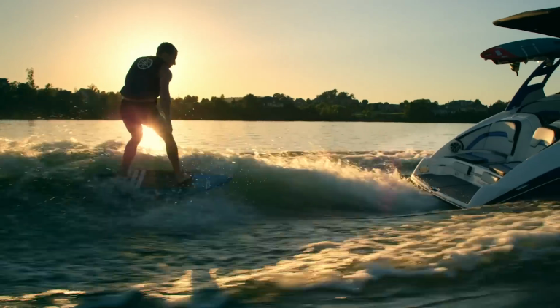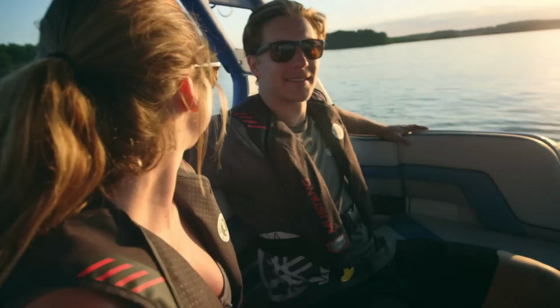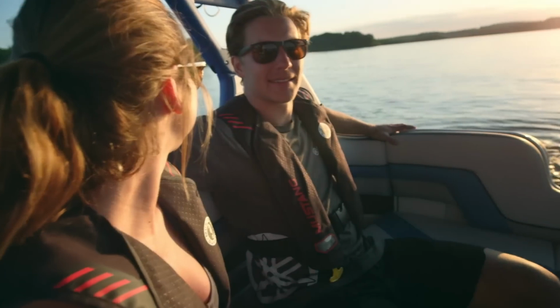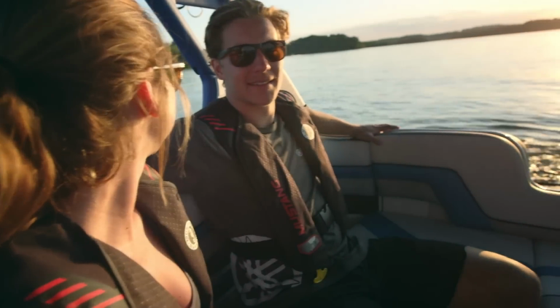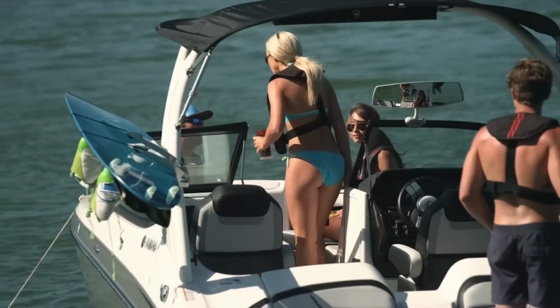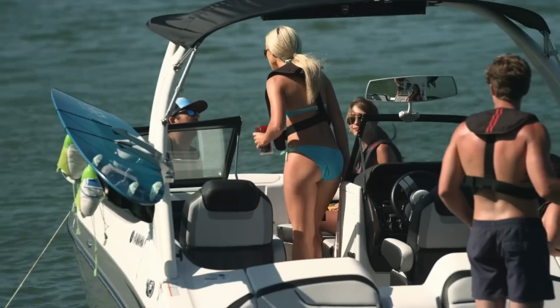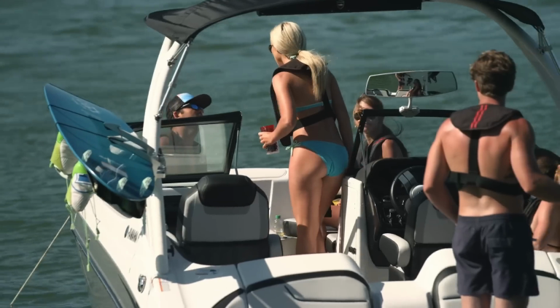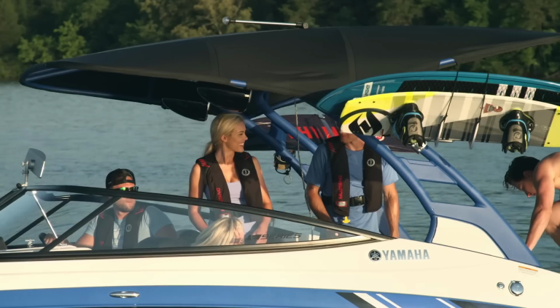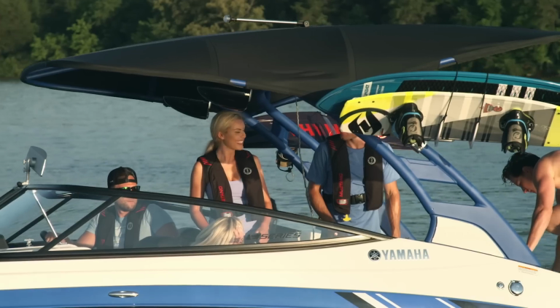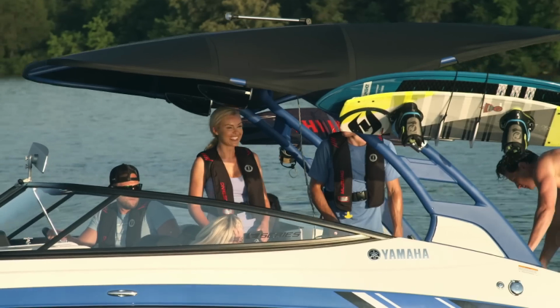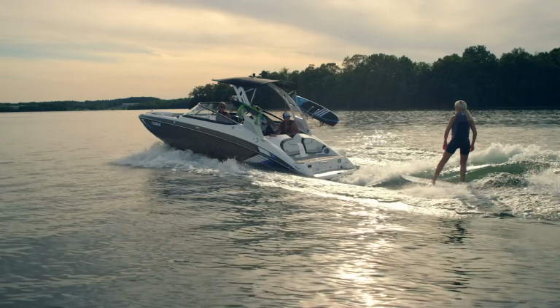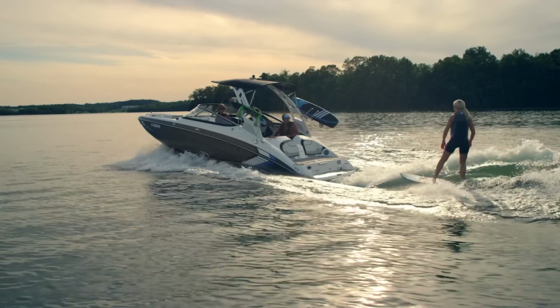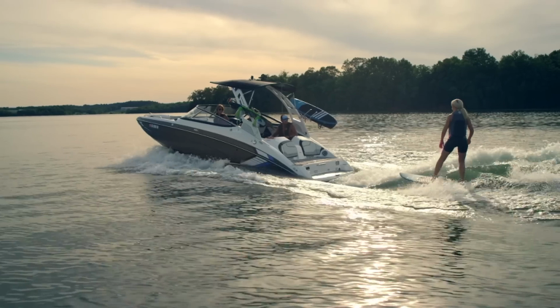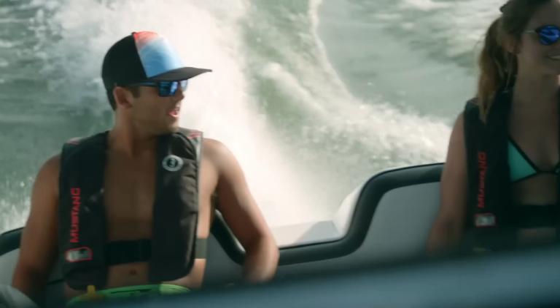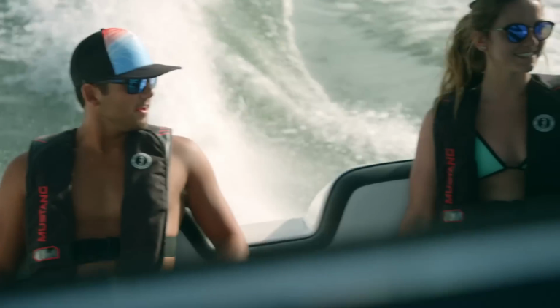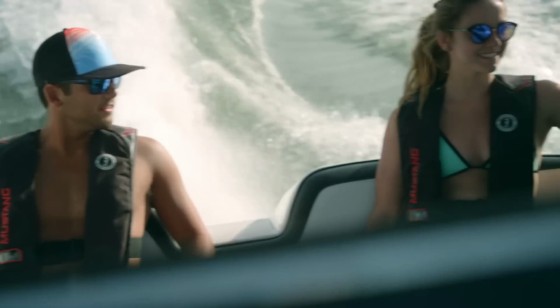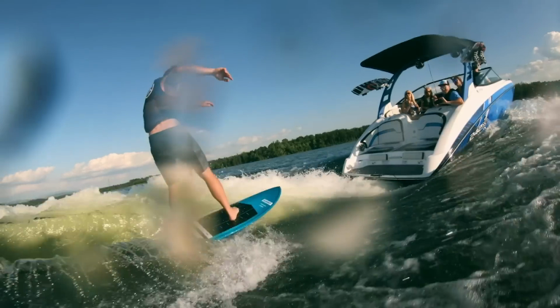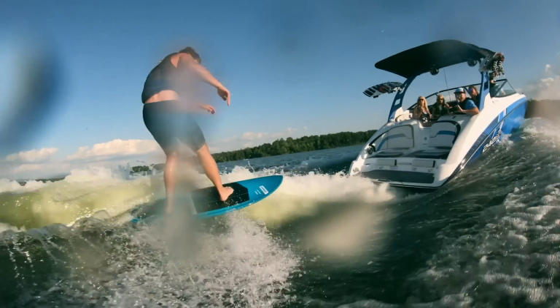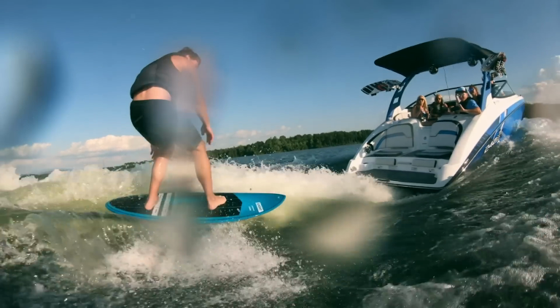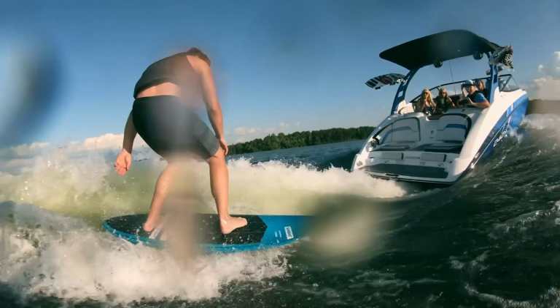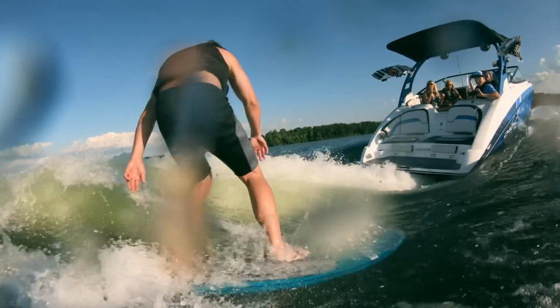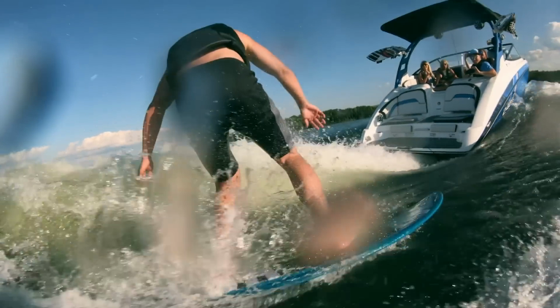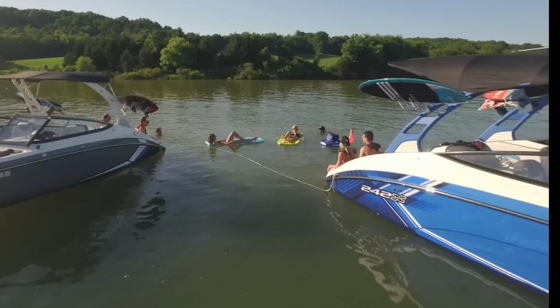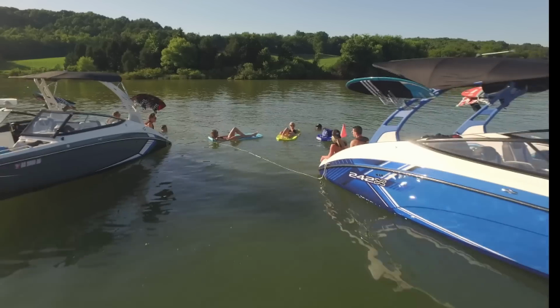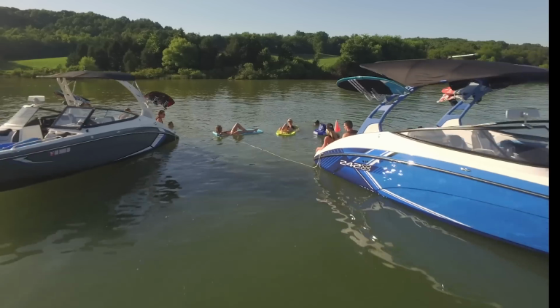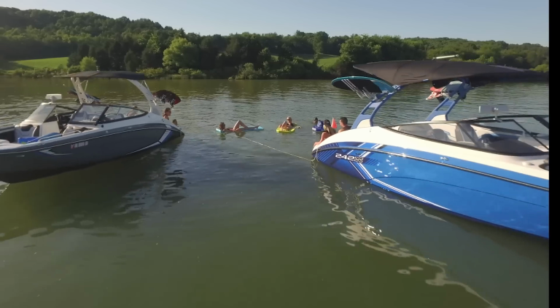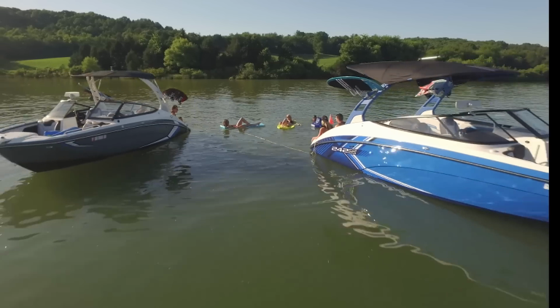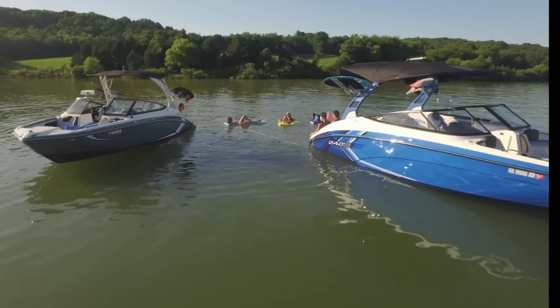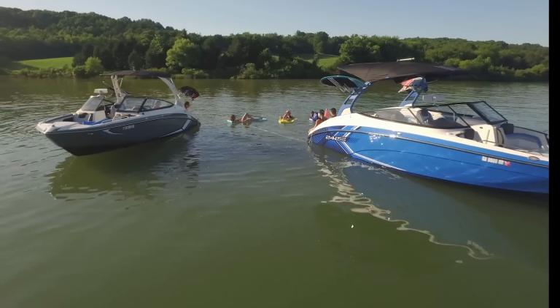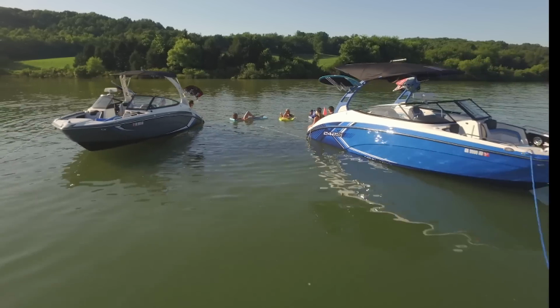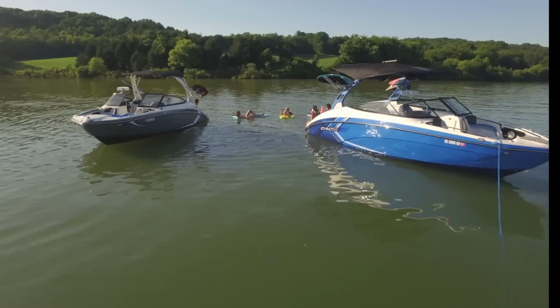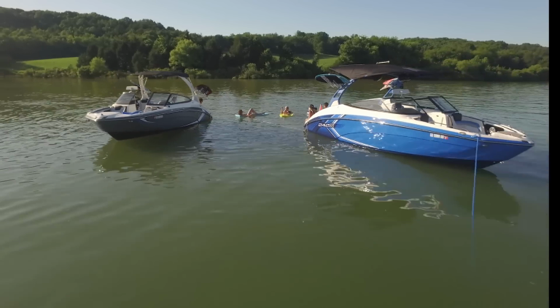The 2019 wake series from Yamaha — don't just ride the wake, run the water.